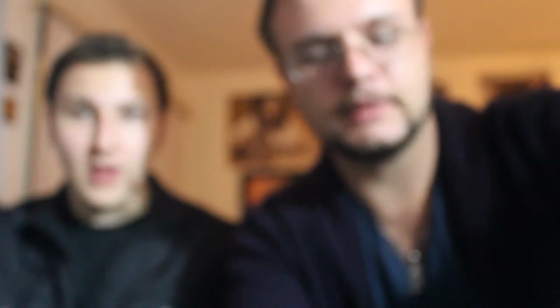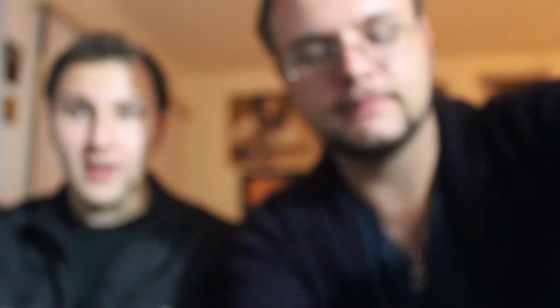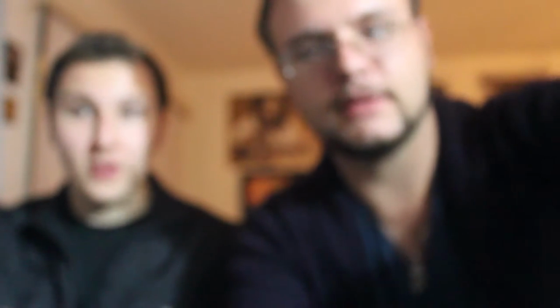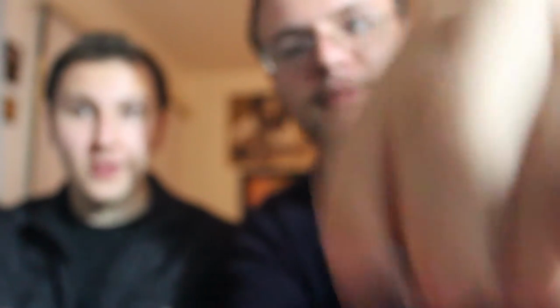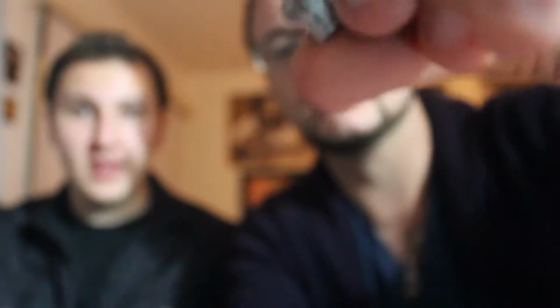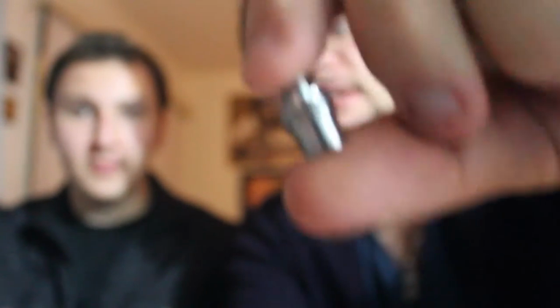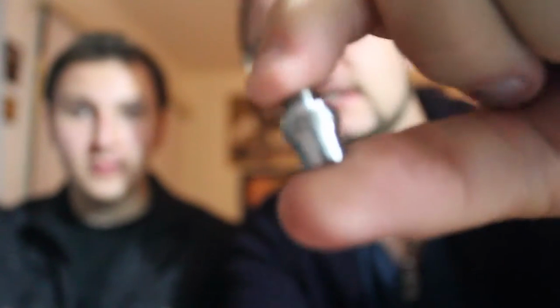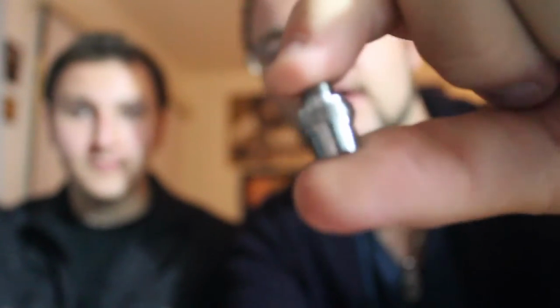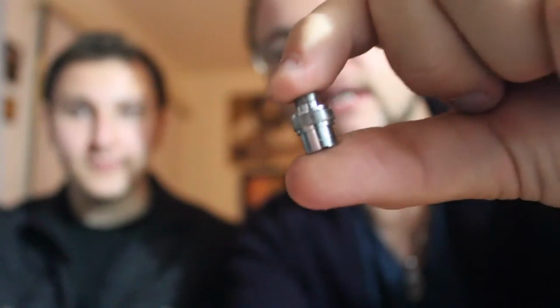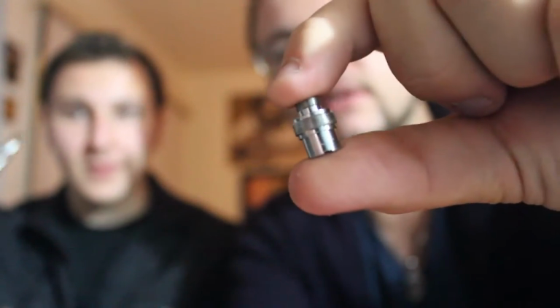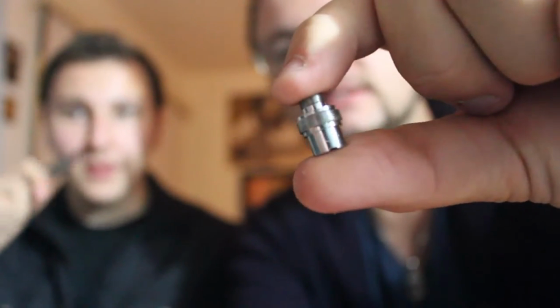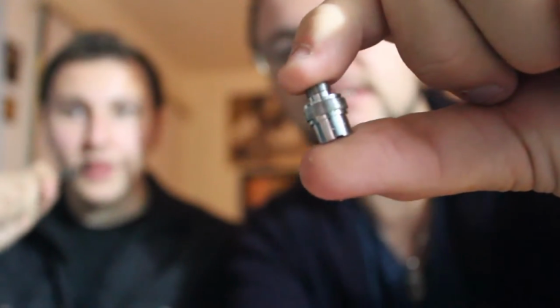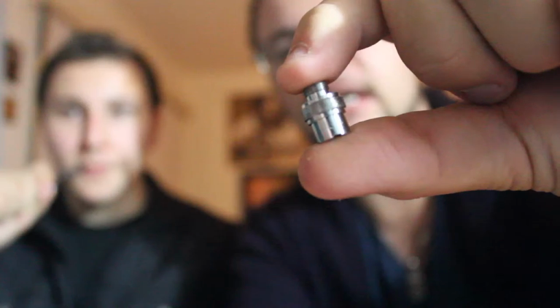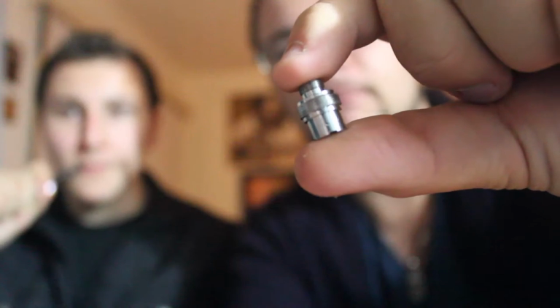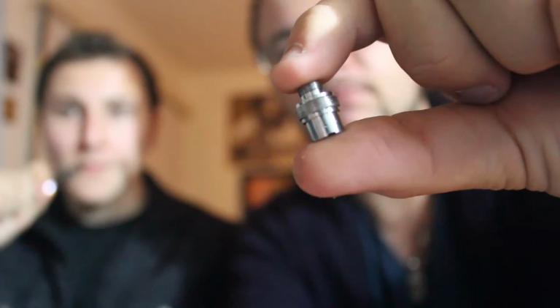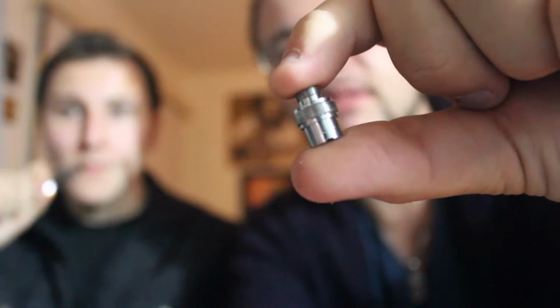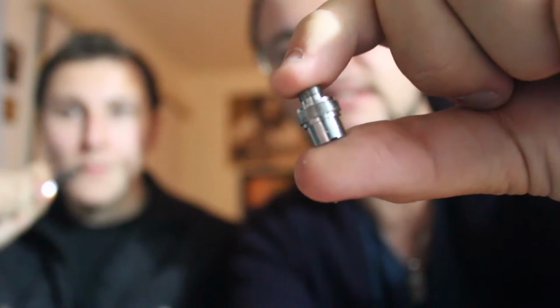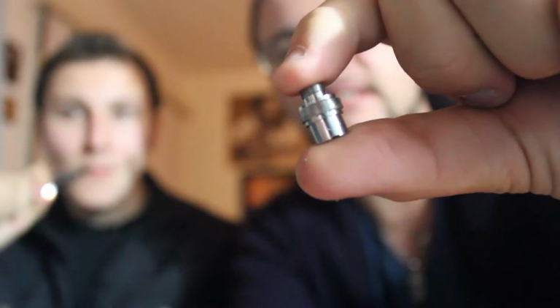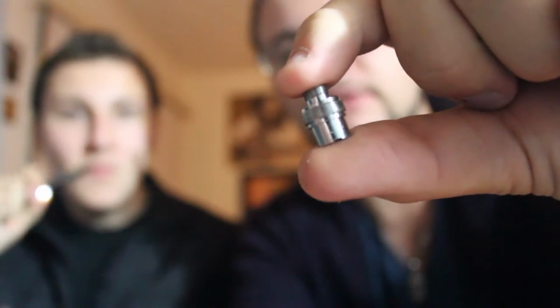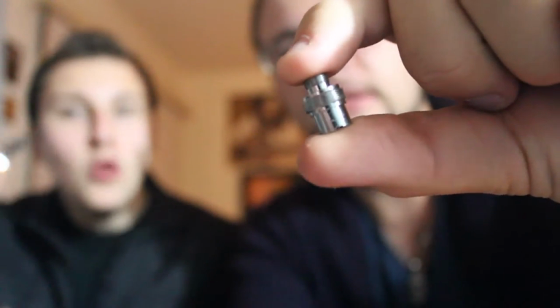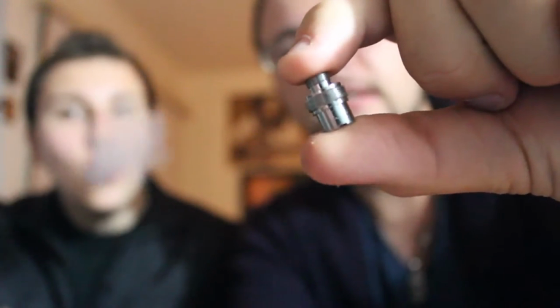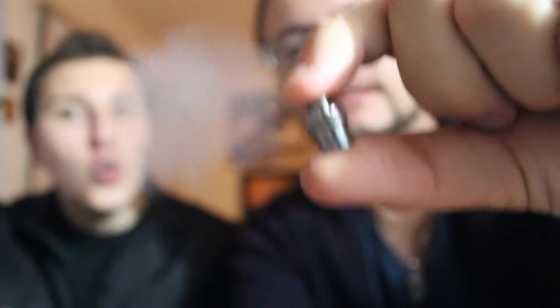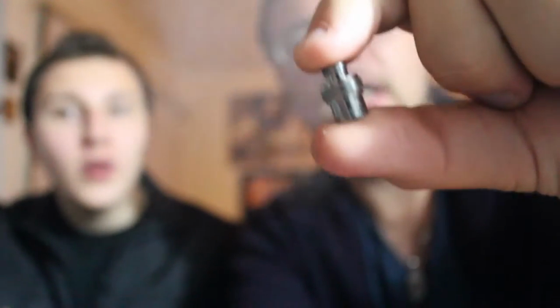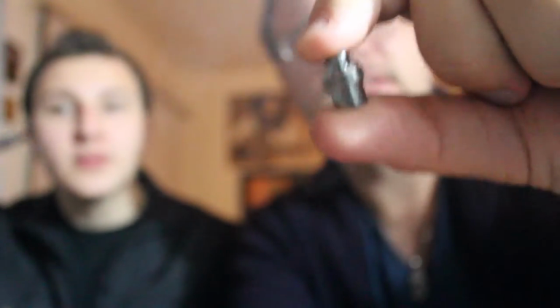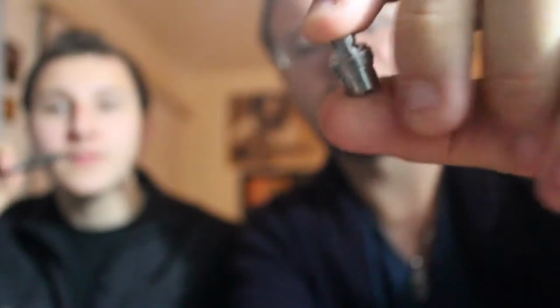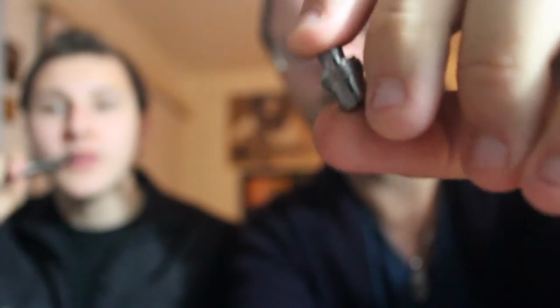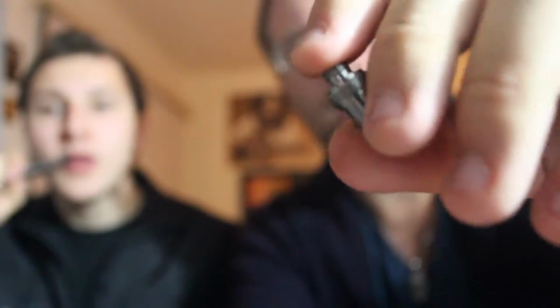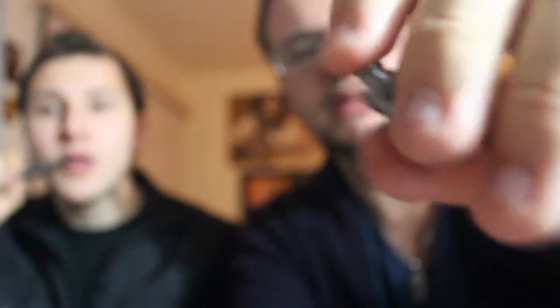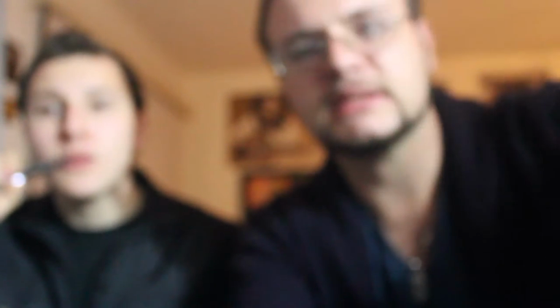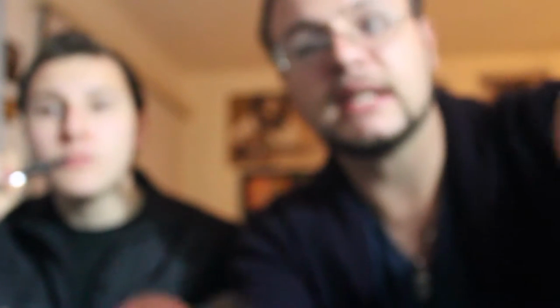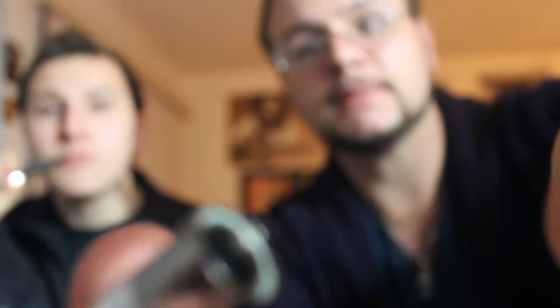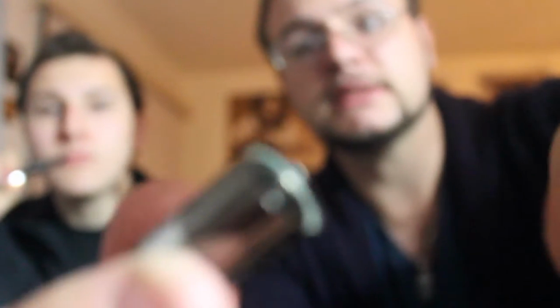And there goes the adapter. So this is the adapter — it costs like $3. It's not that expensive.